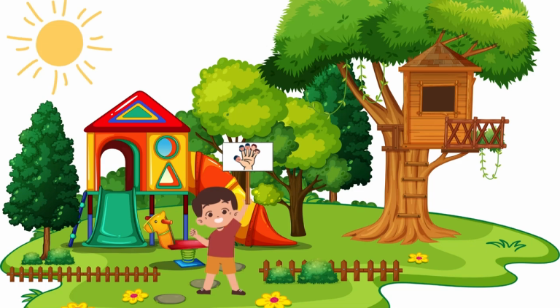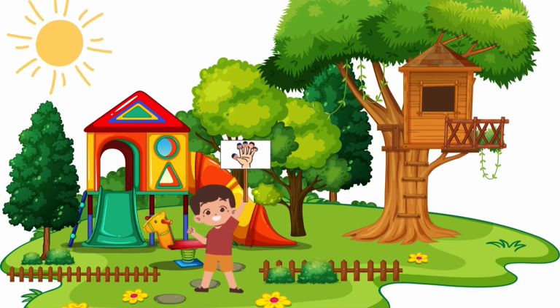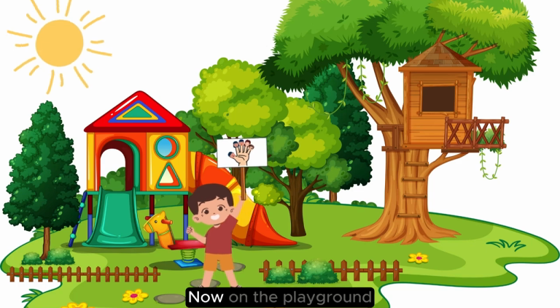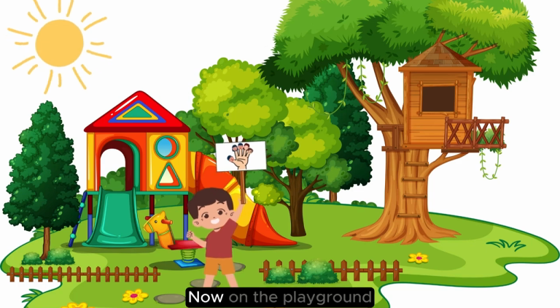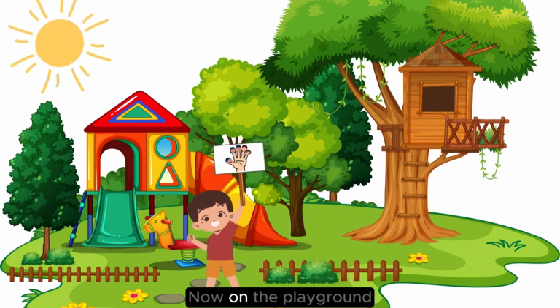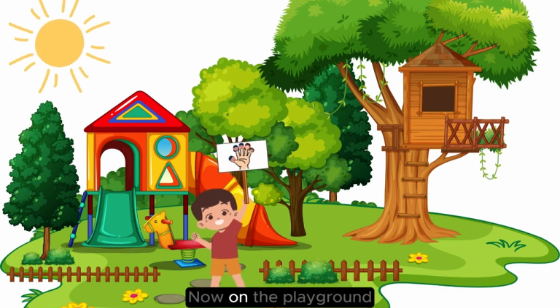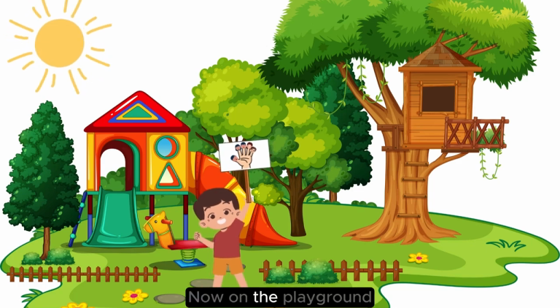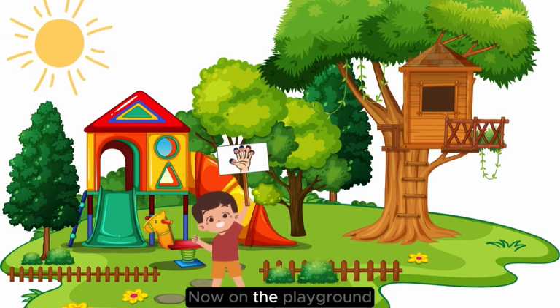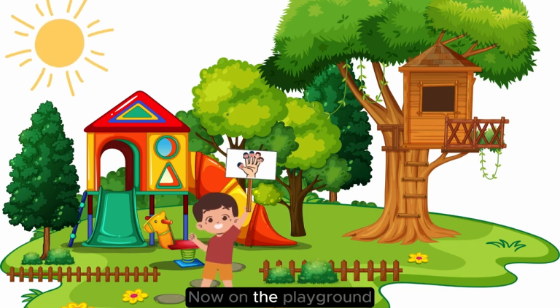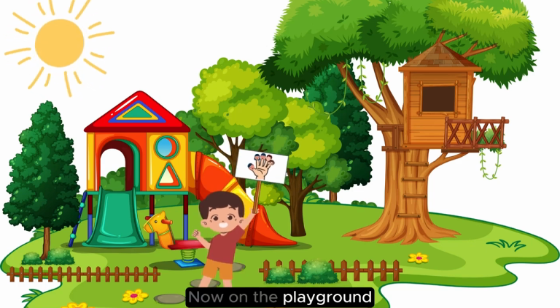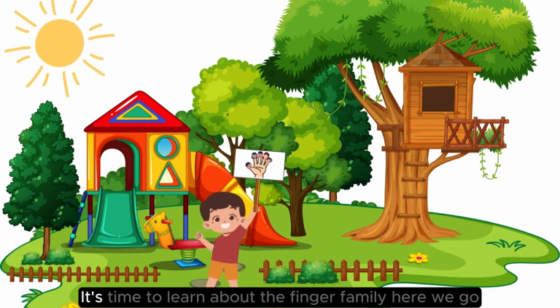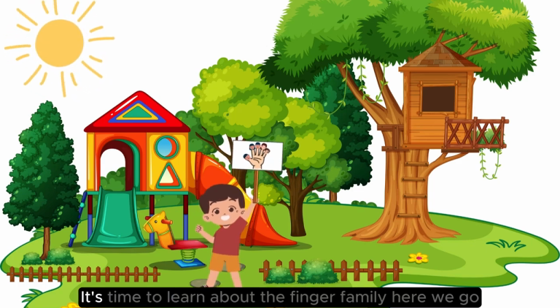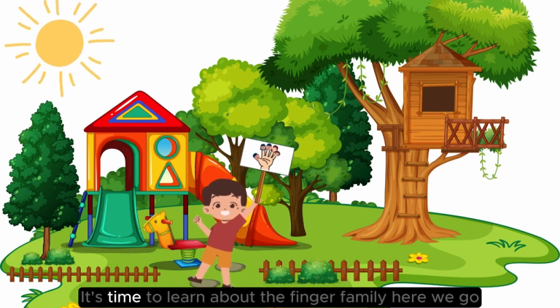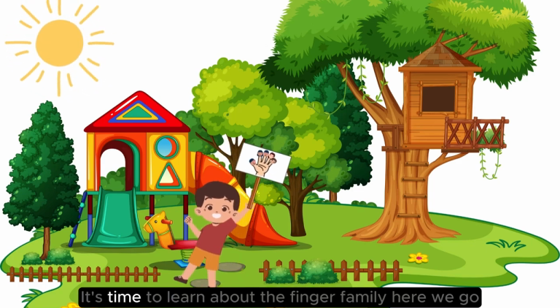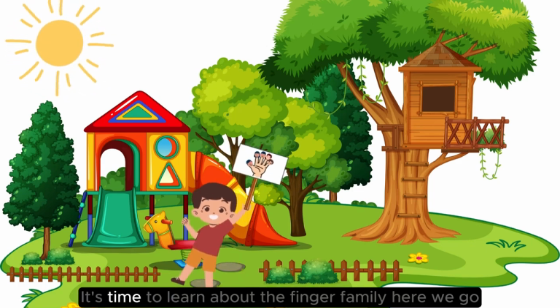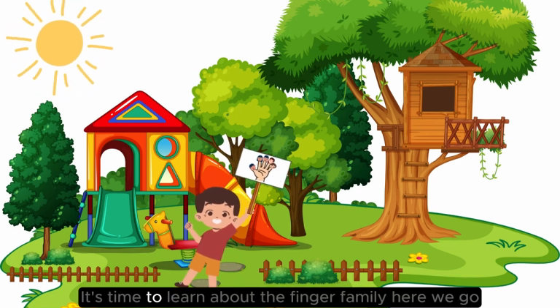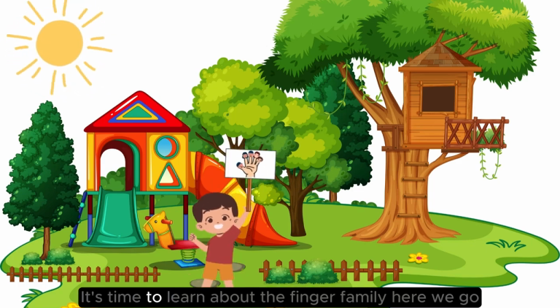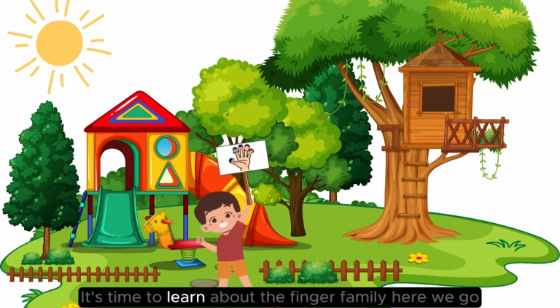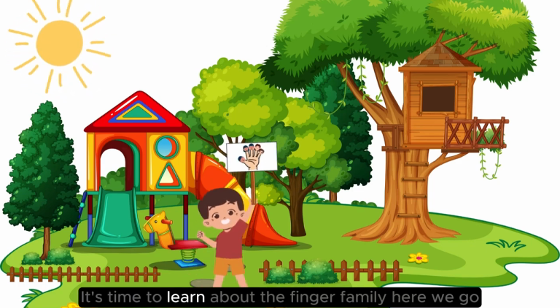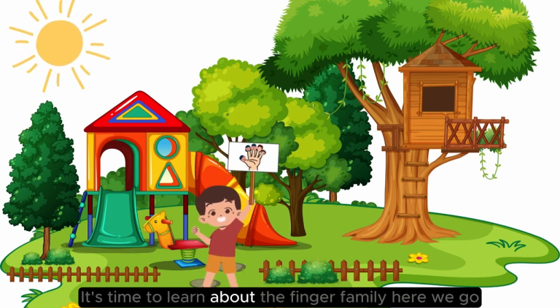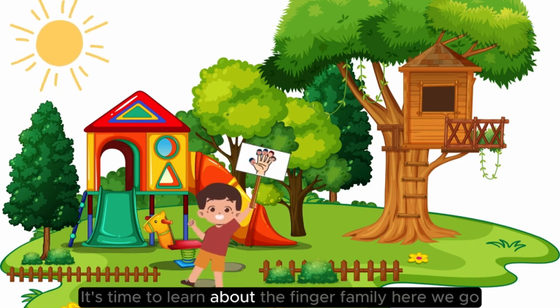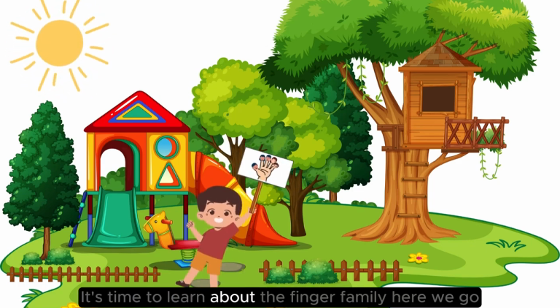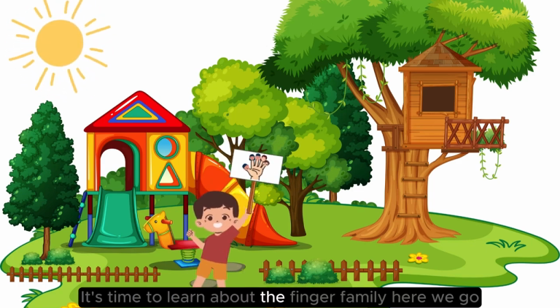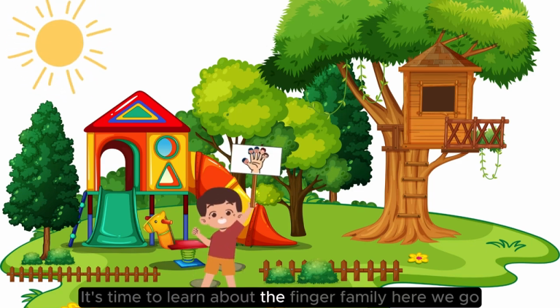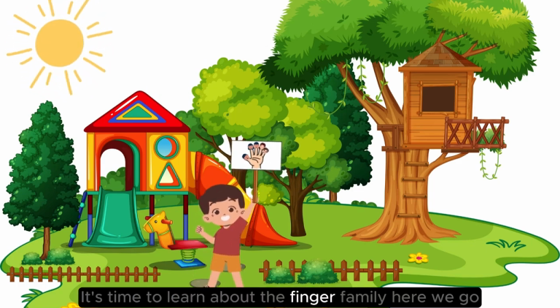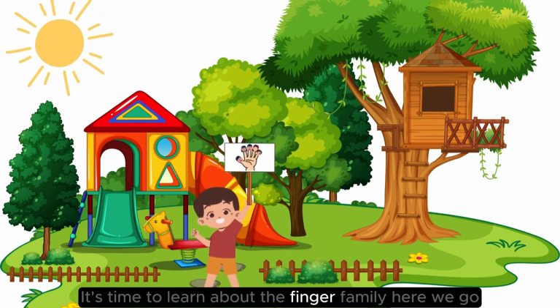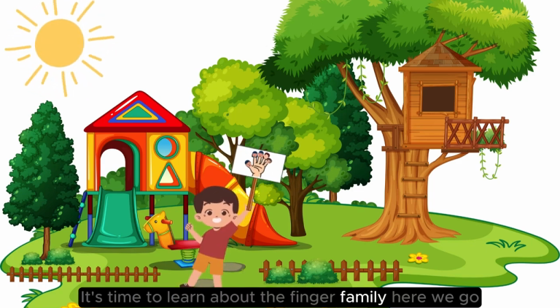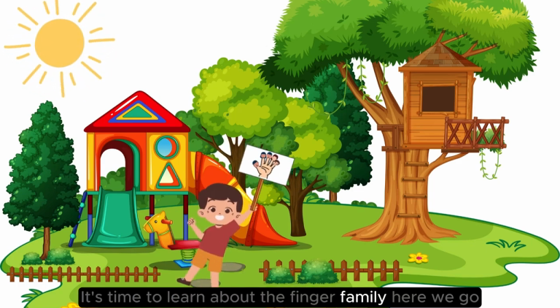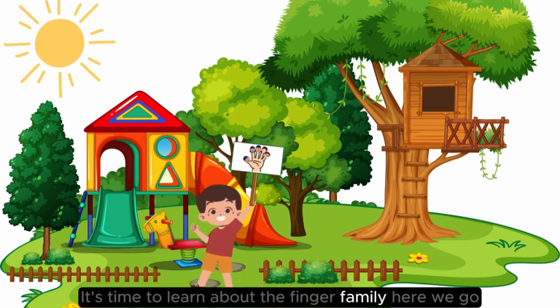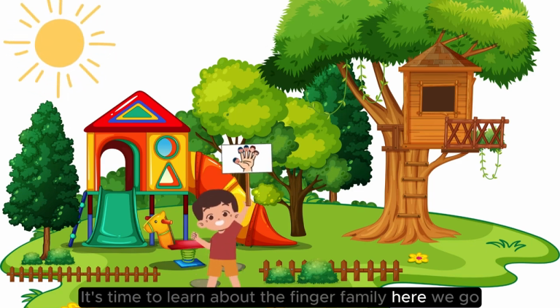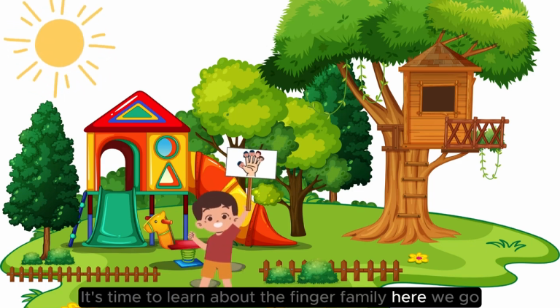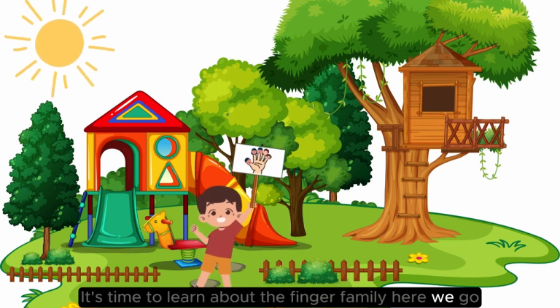Now on the playground, it's time to learn about the Finger Family. Here we go!